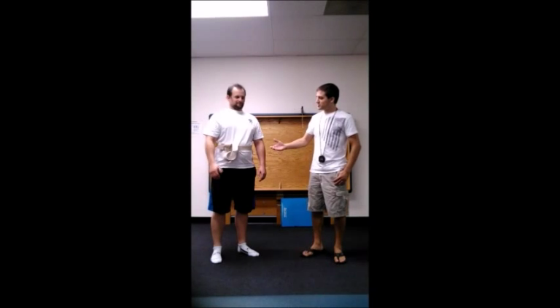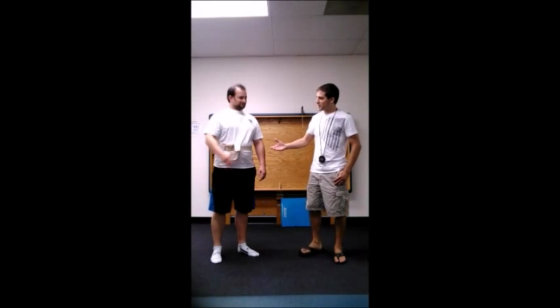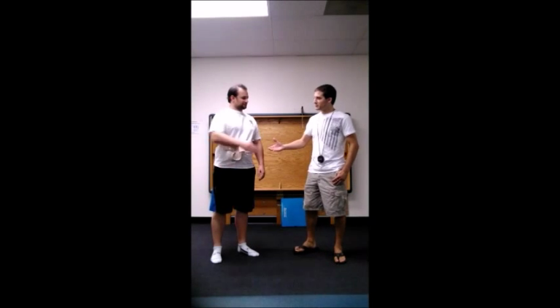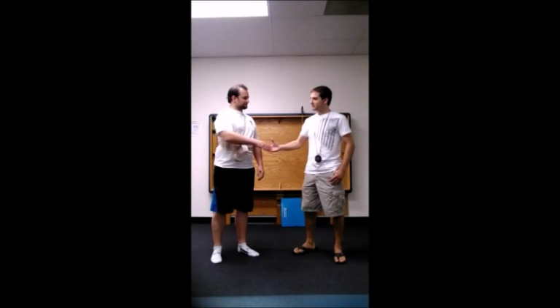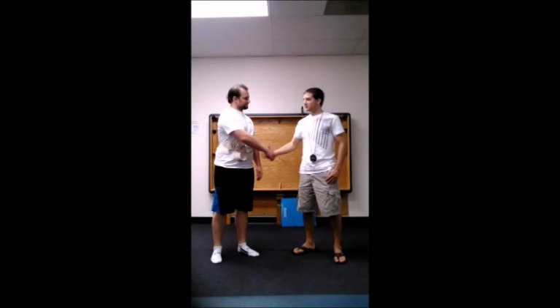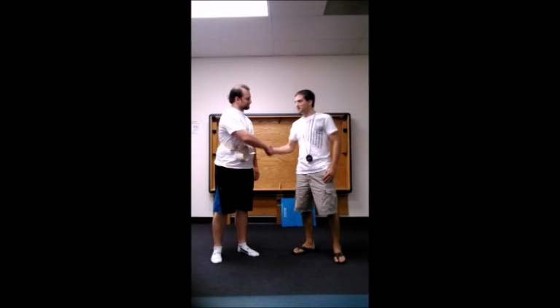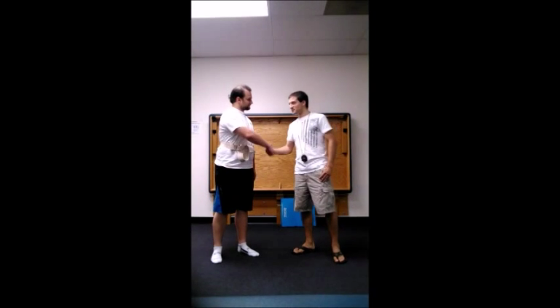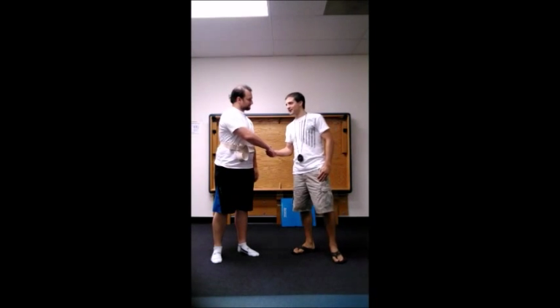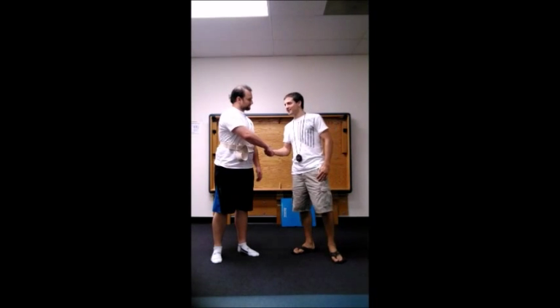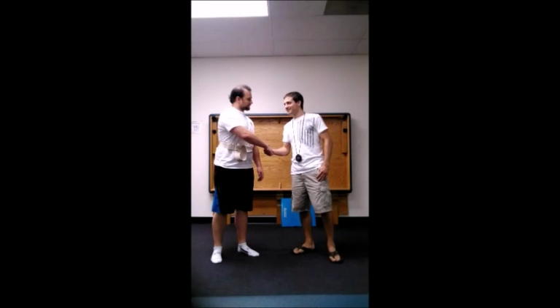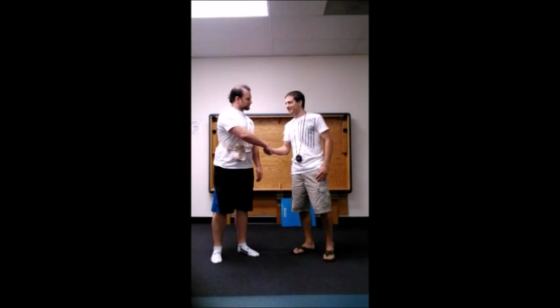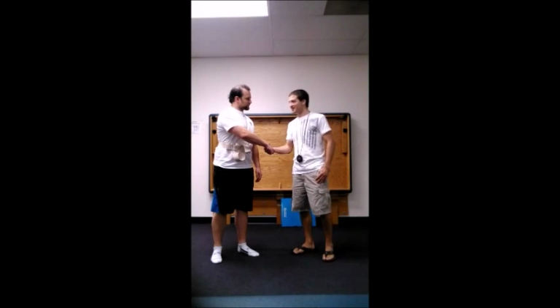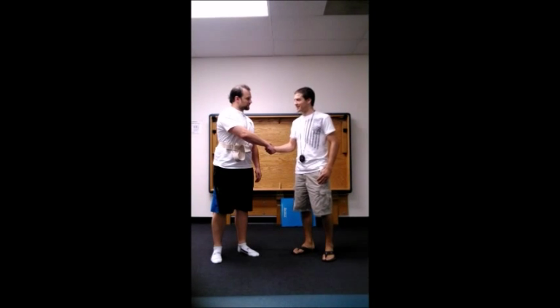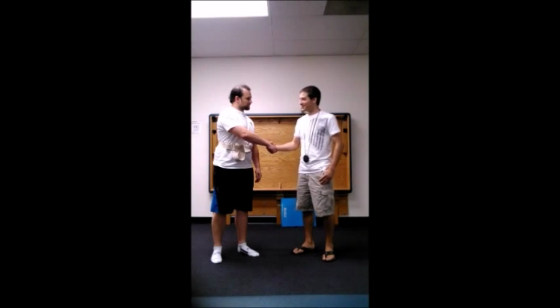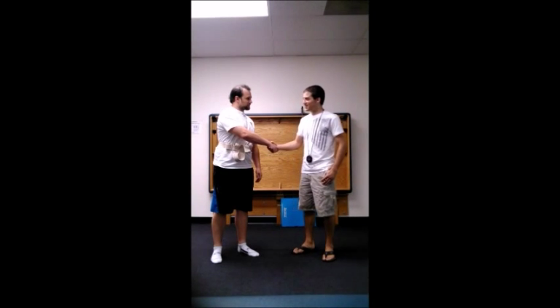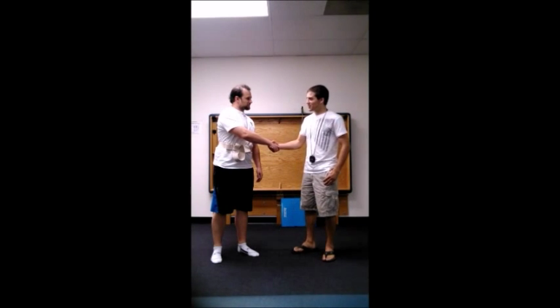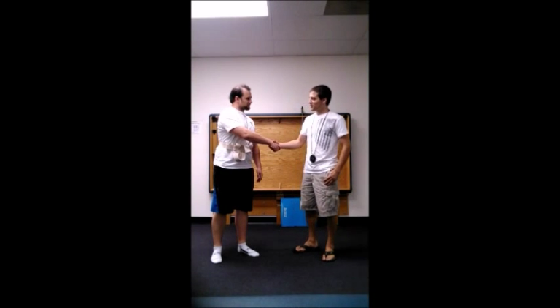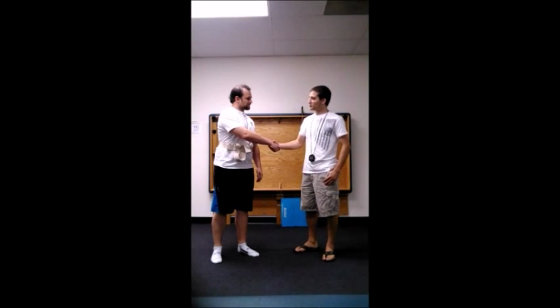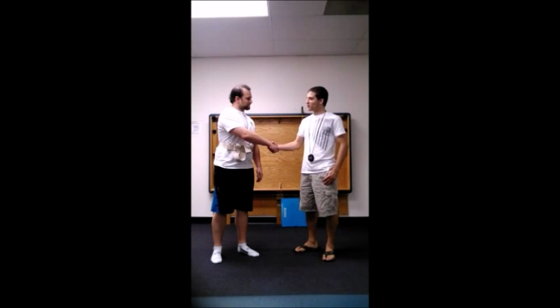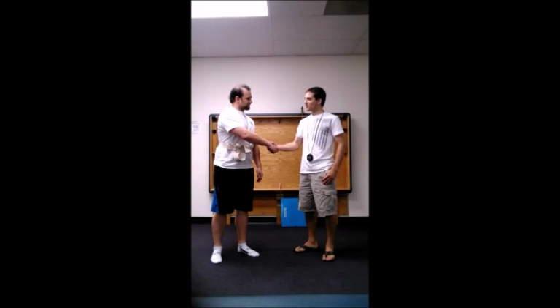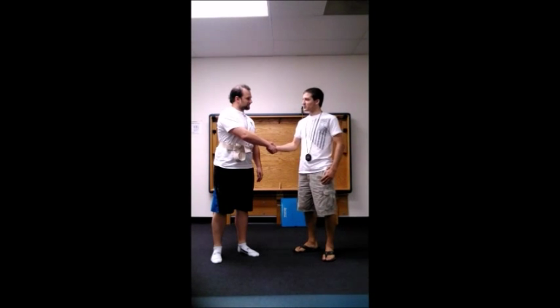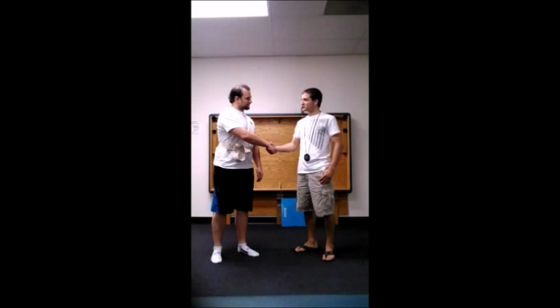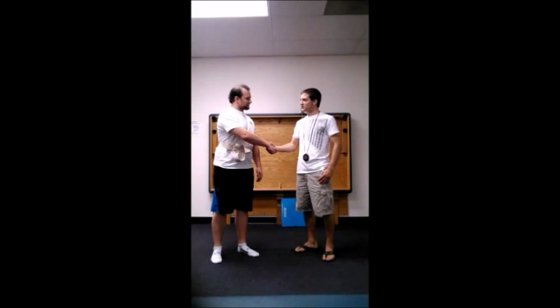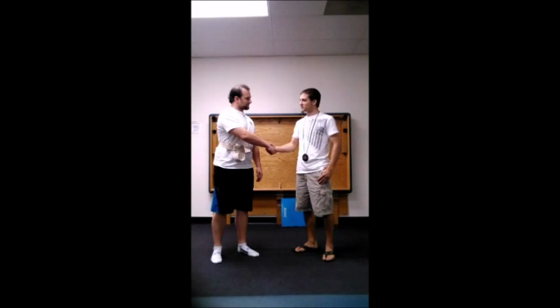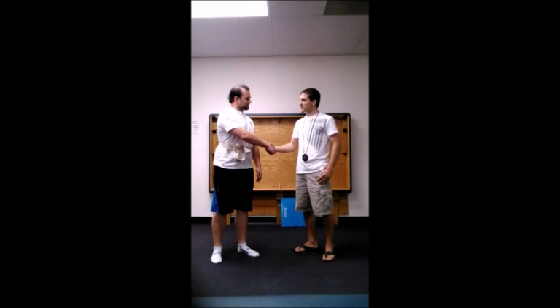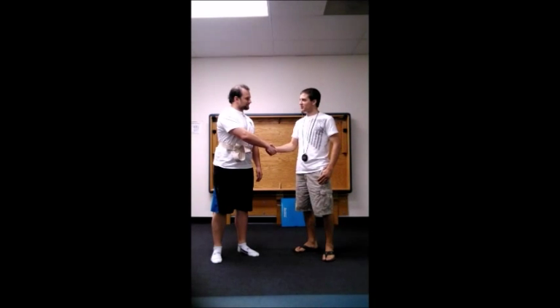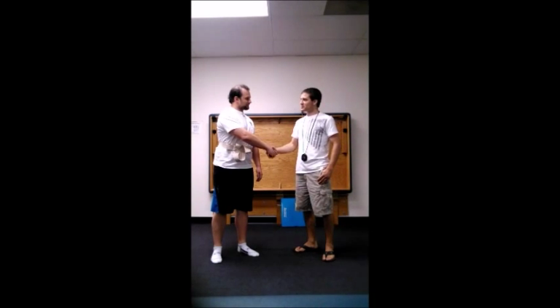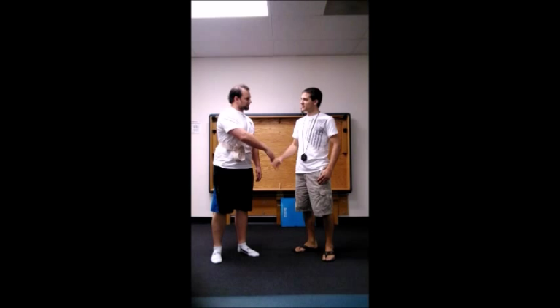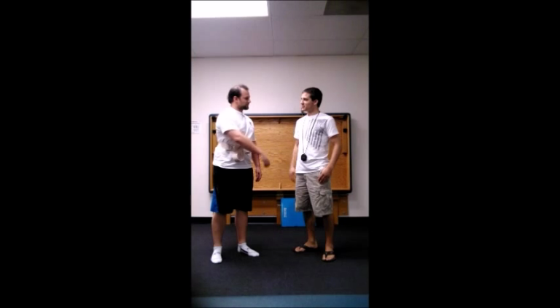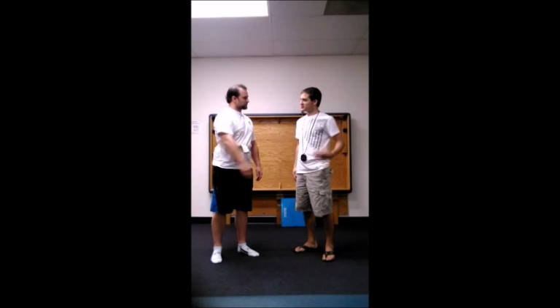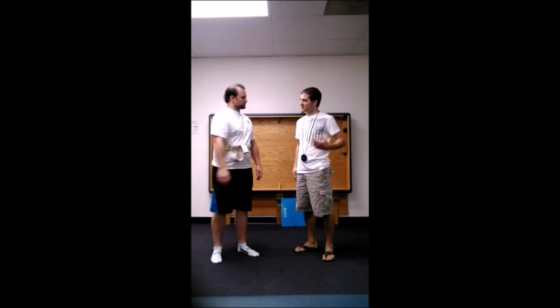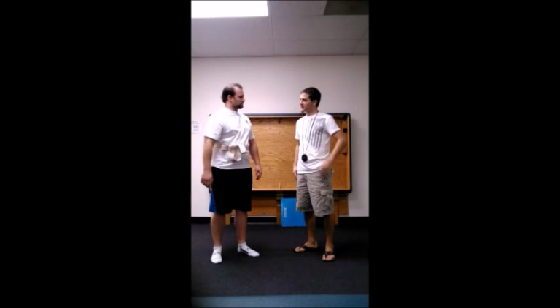Chad, how are you doing today? Doing good, how are you? Good. I'm a student physical therapist here. Thanks for meeting you.